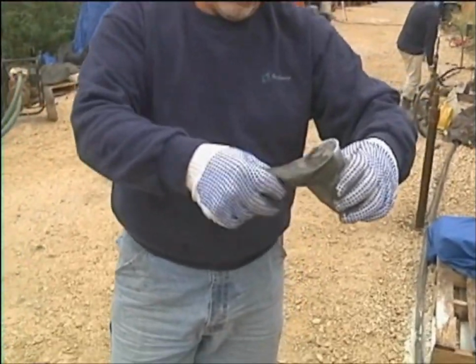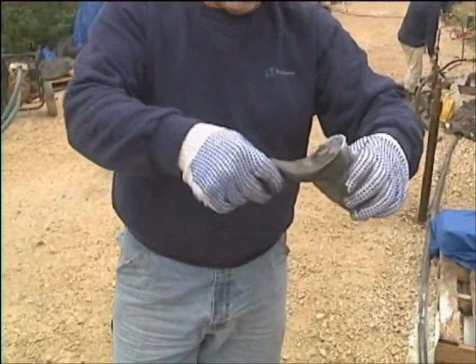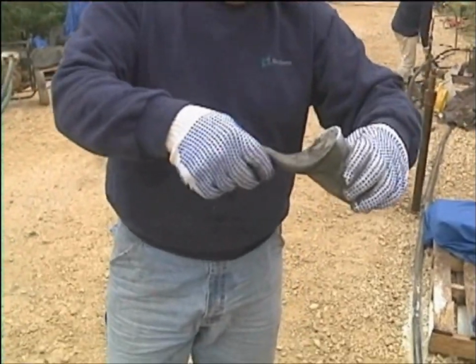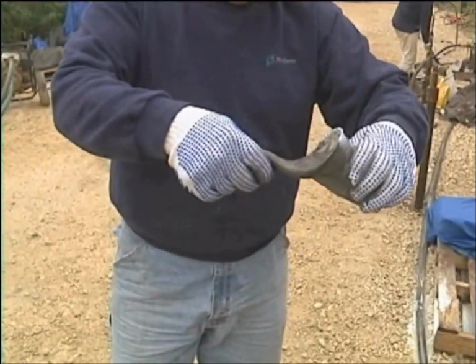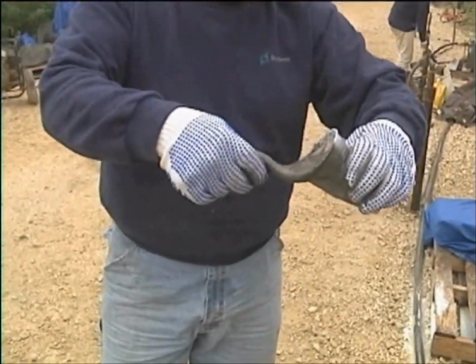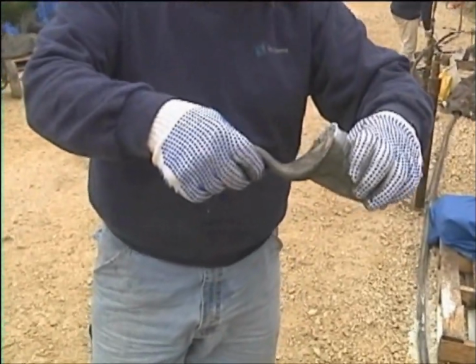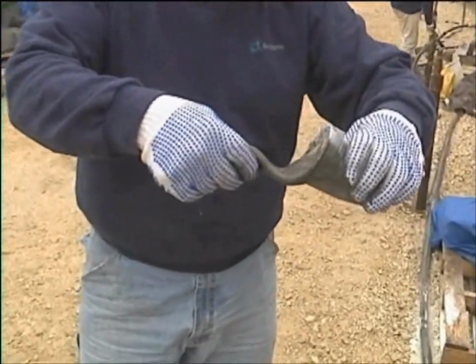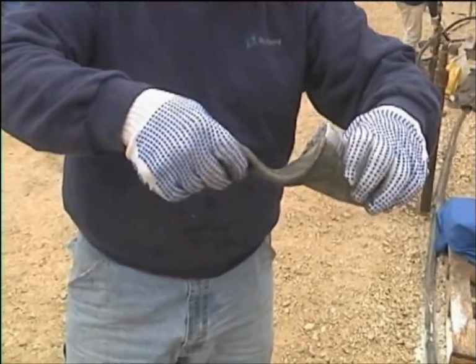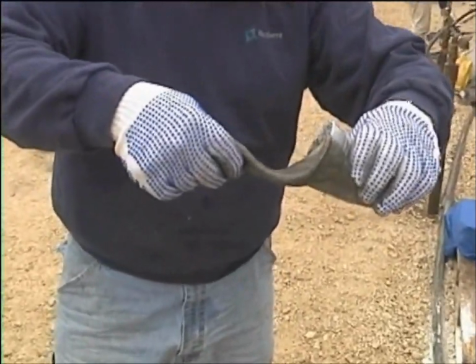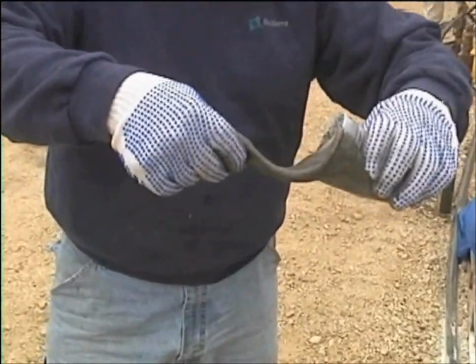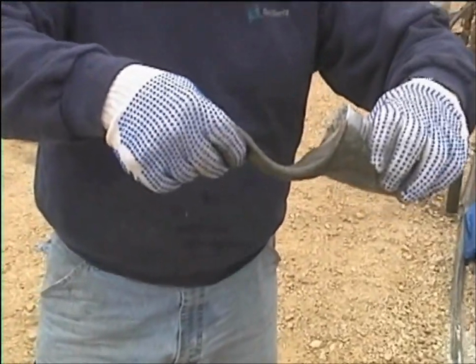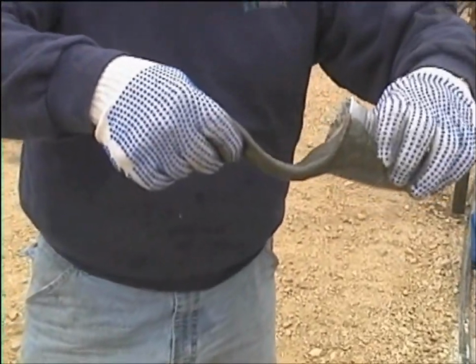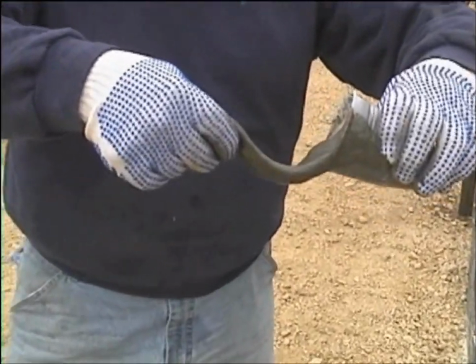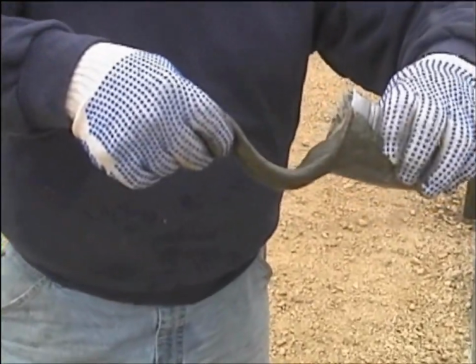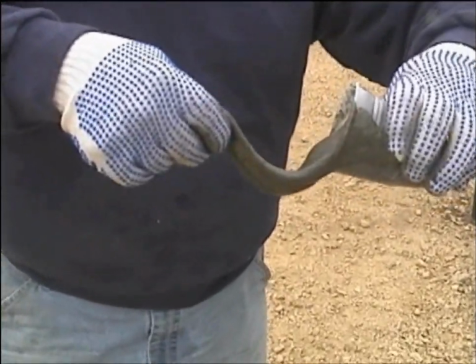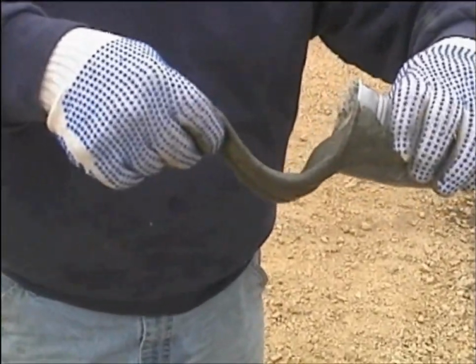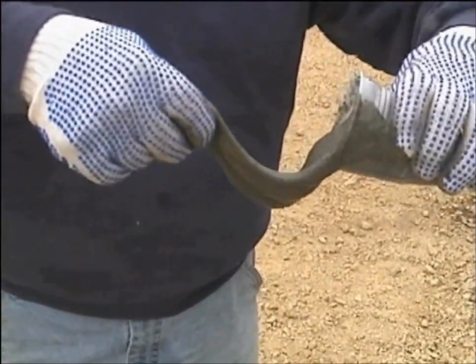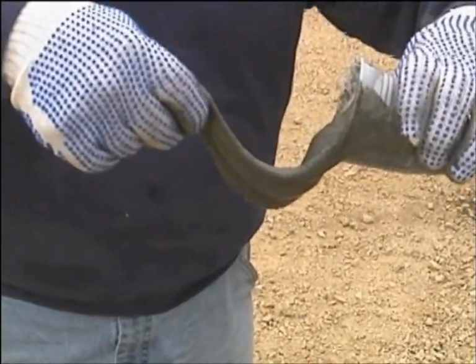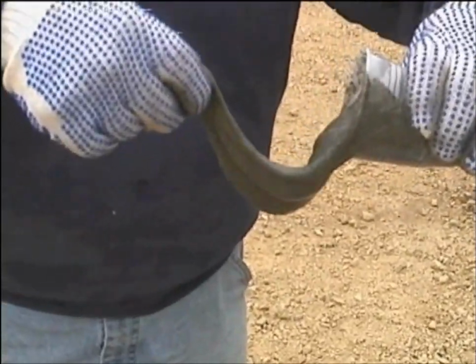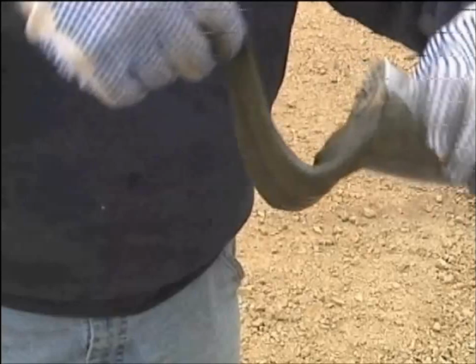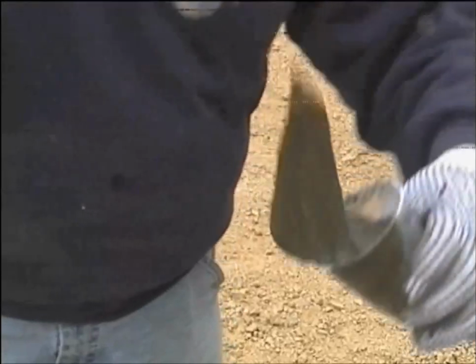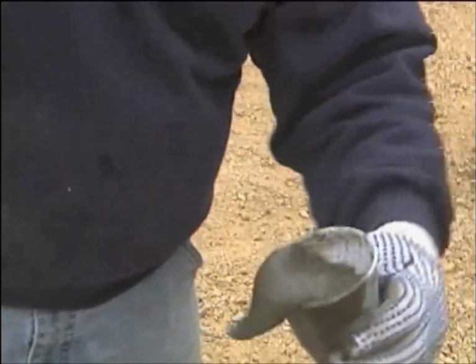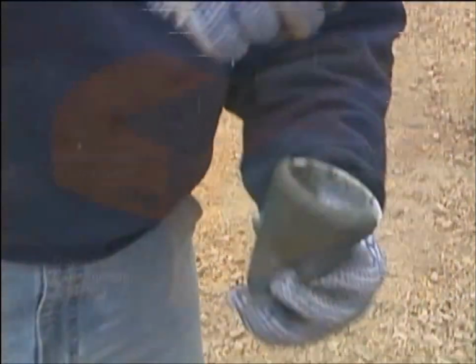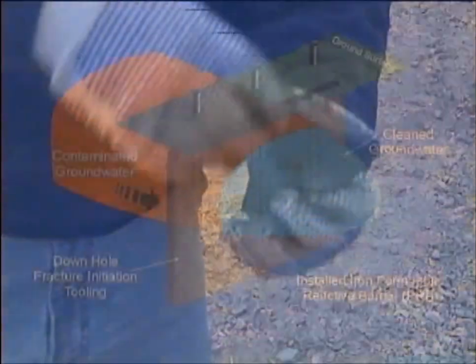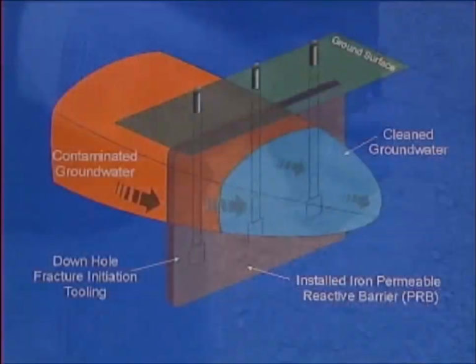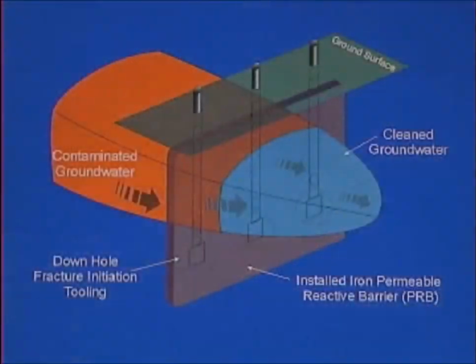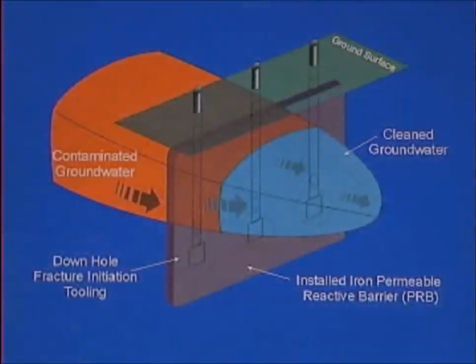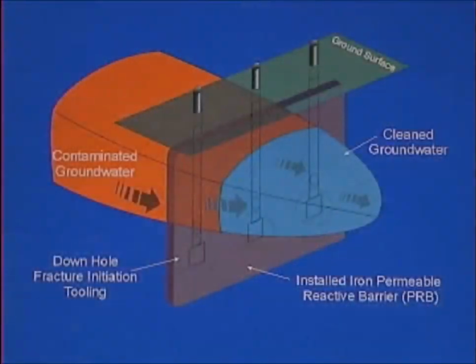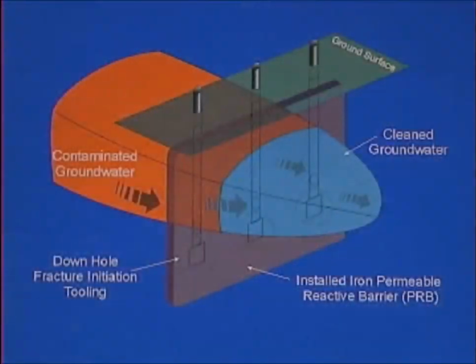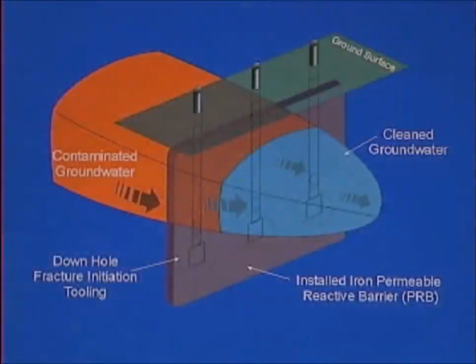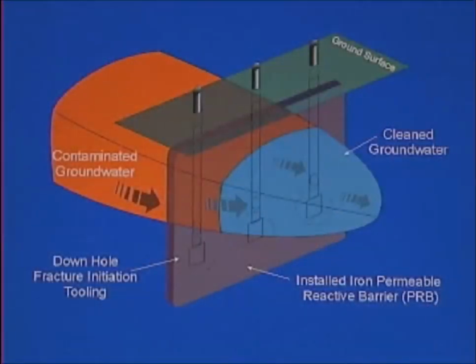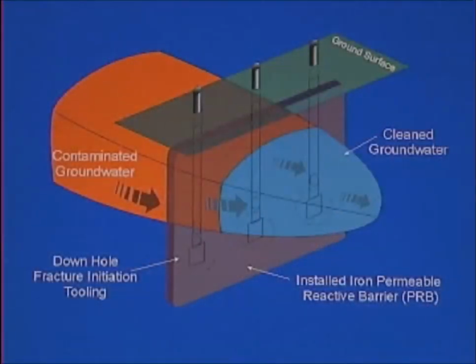Within a few hours, the enzyme breaks the gel into water and sugar, leaving a wall of permeable iron filings.